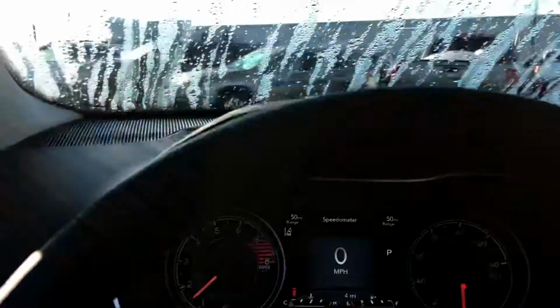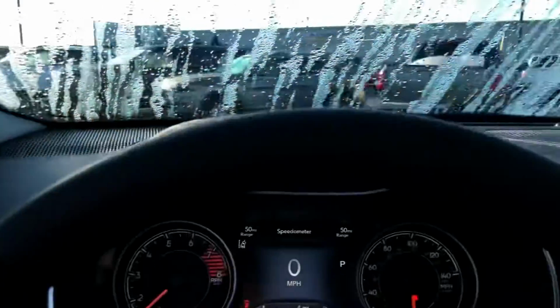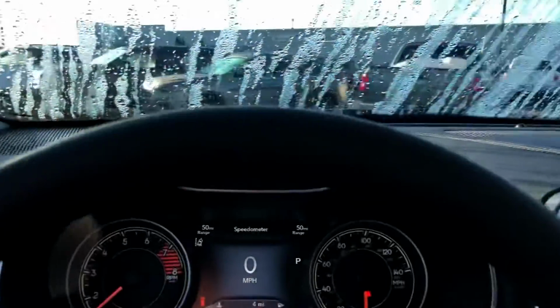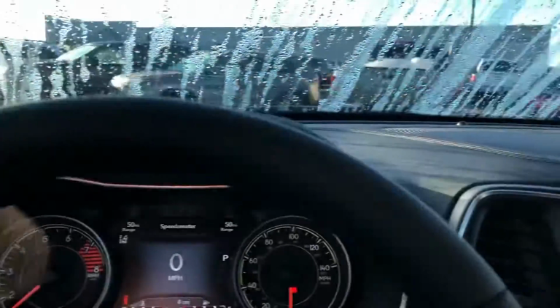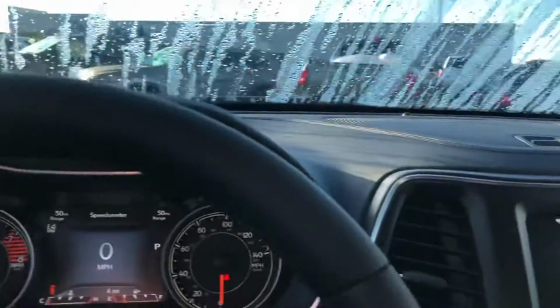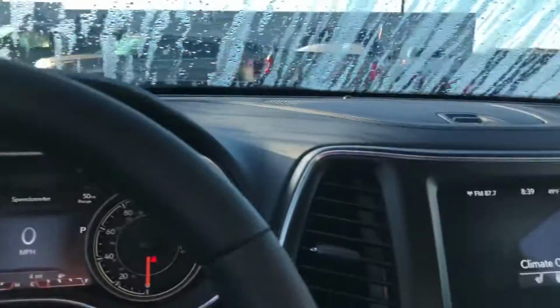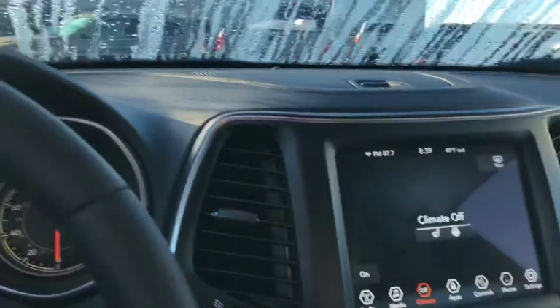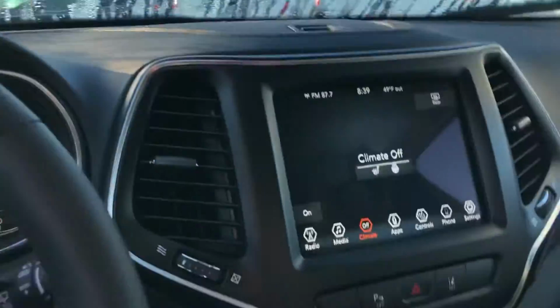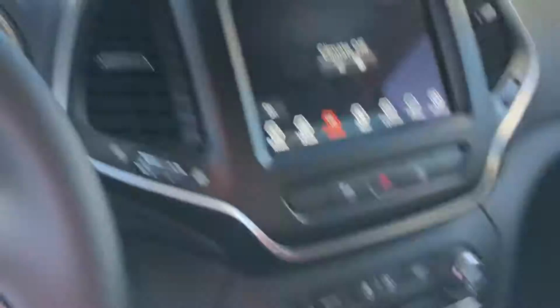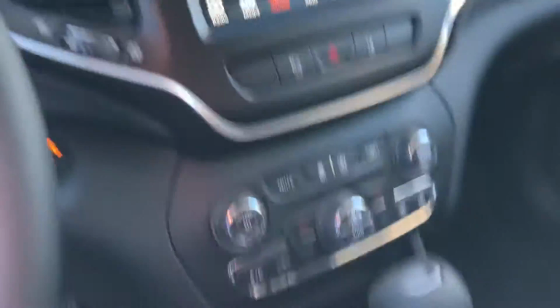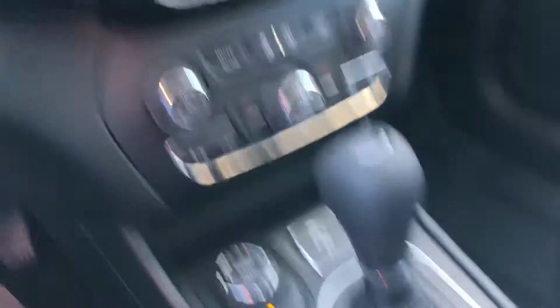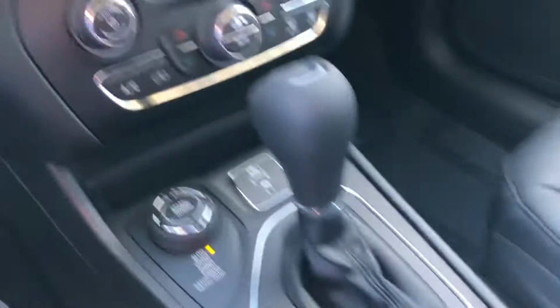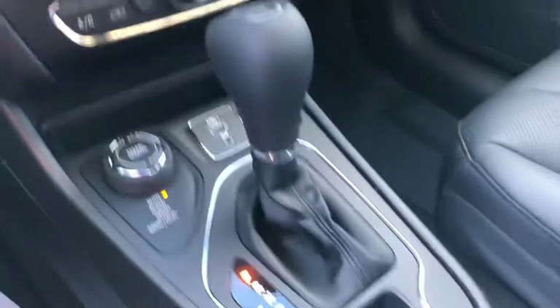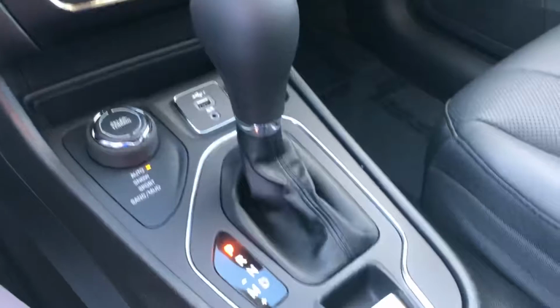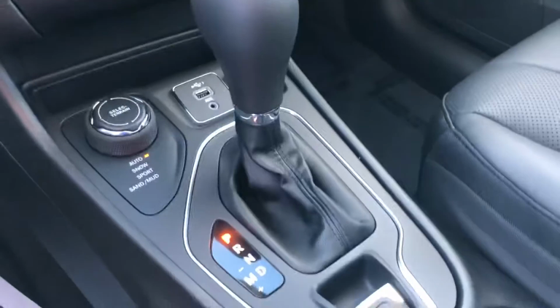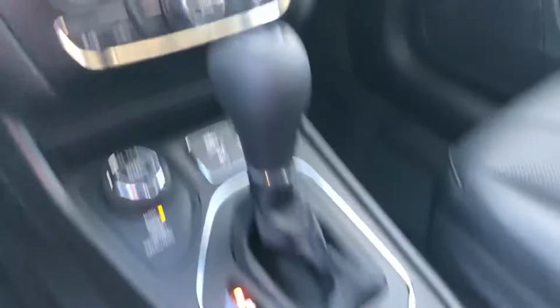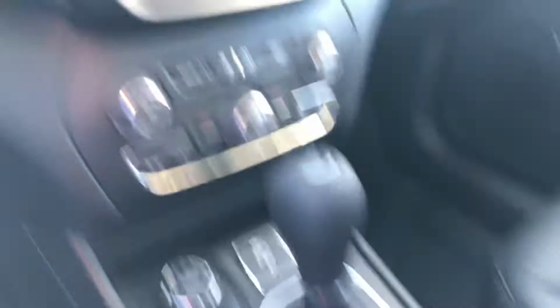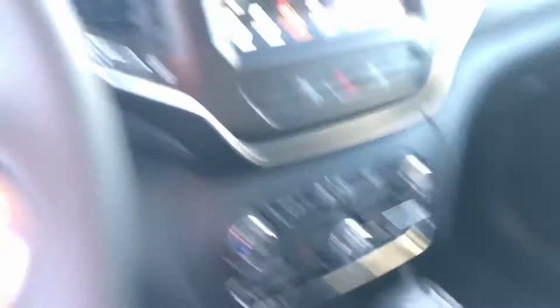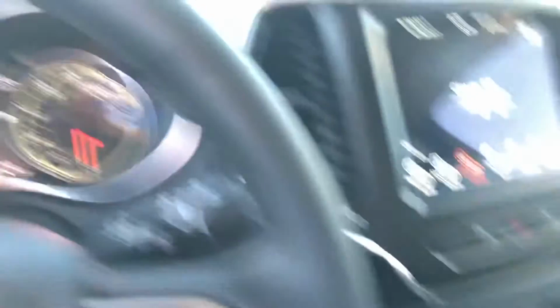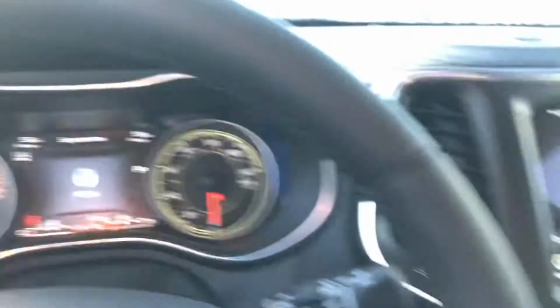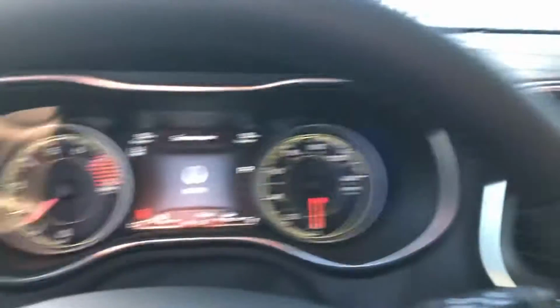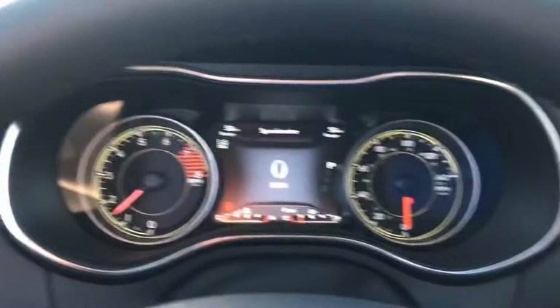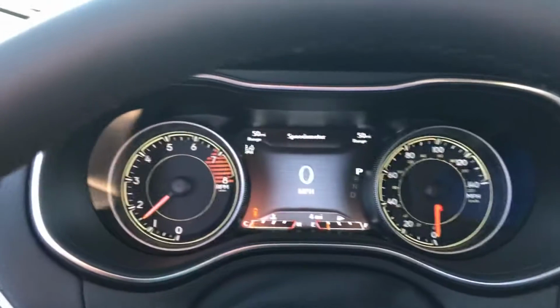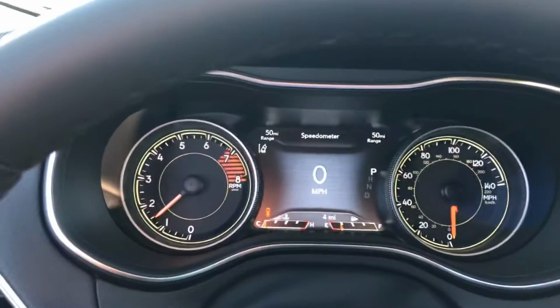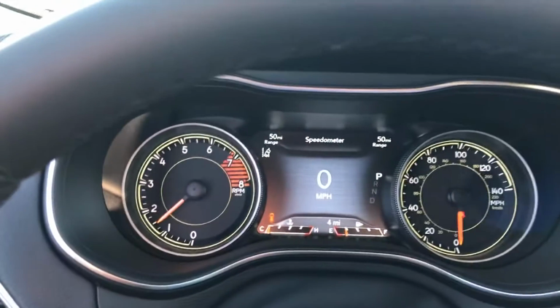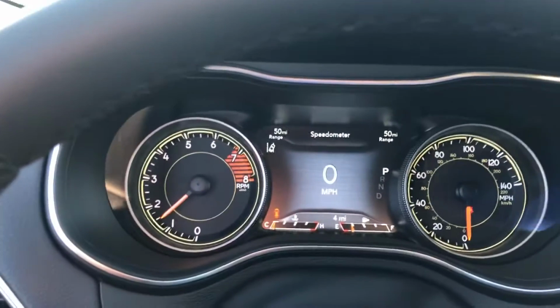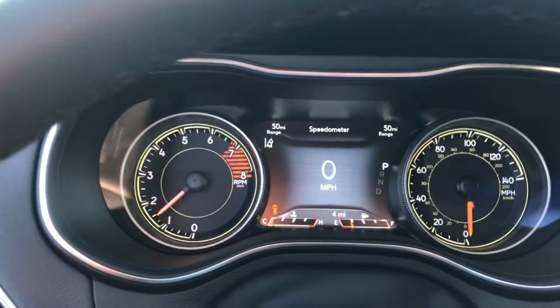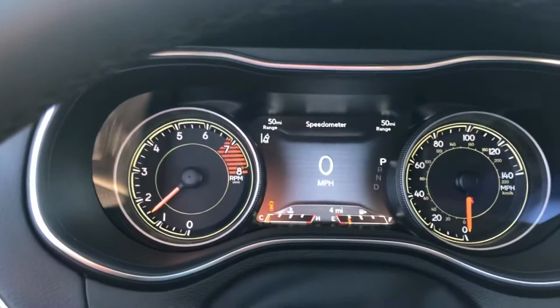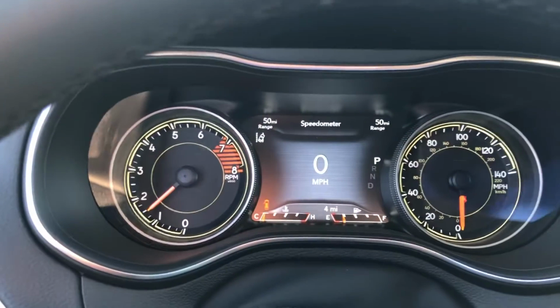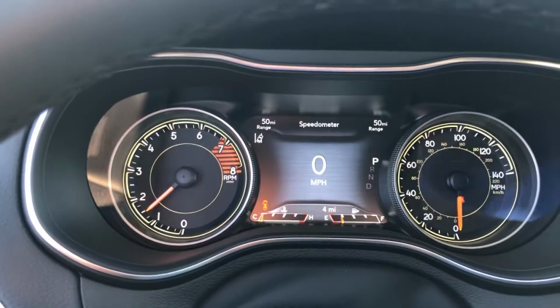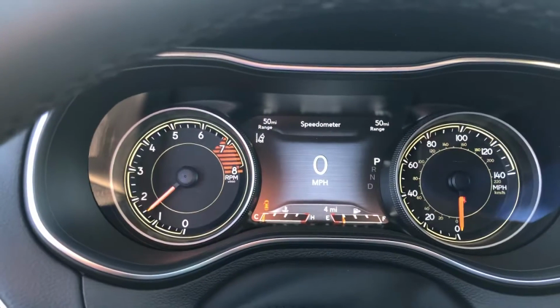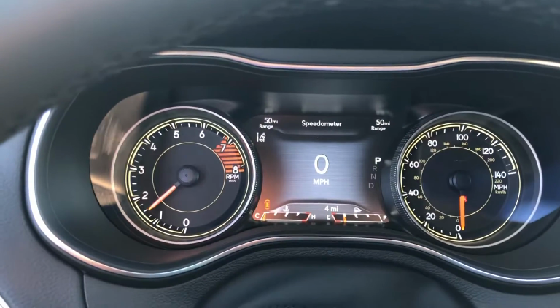But yeah, there is the 2021 Jeep Cherokee Latitude Luxury. Thank you.